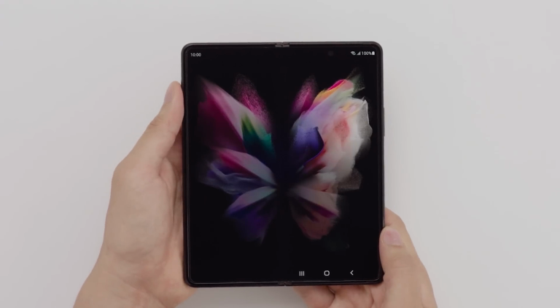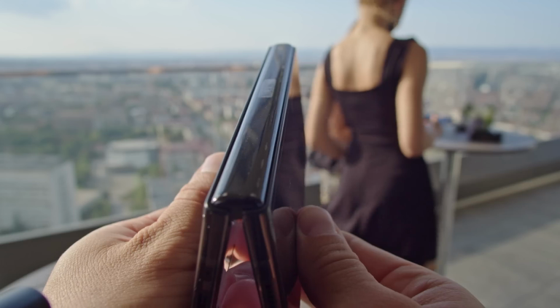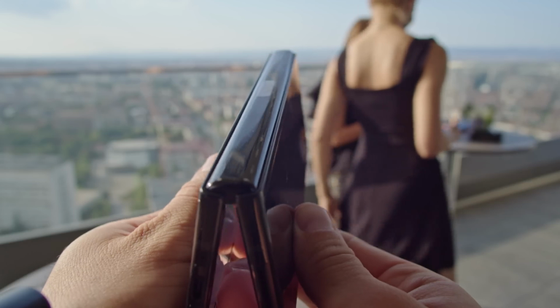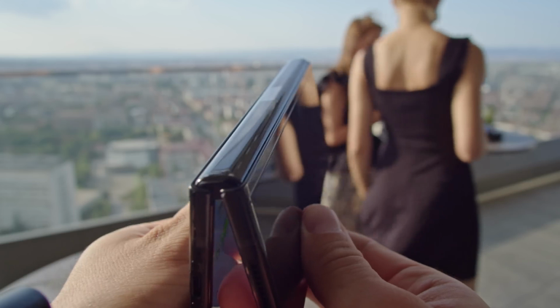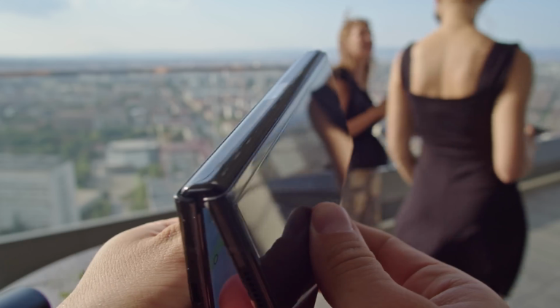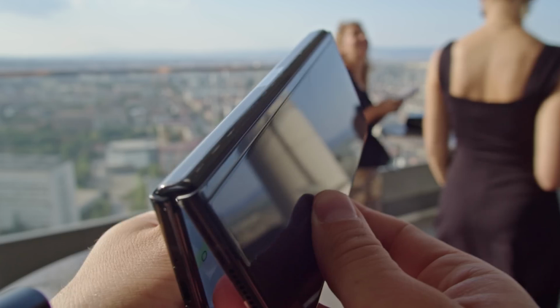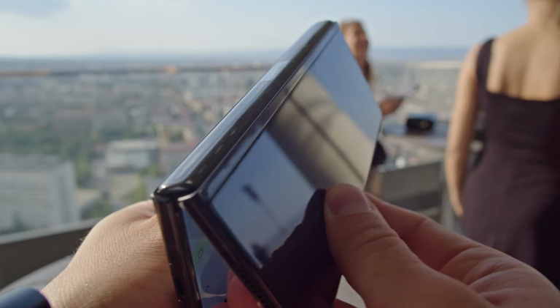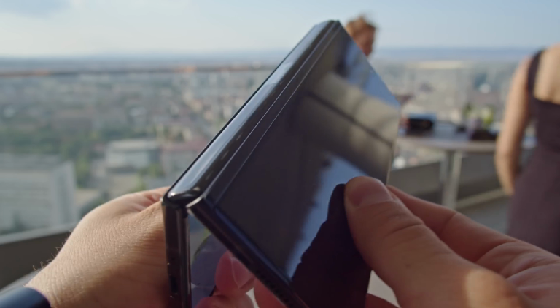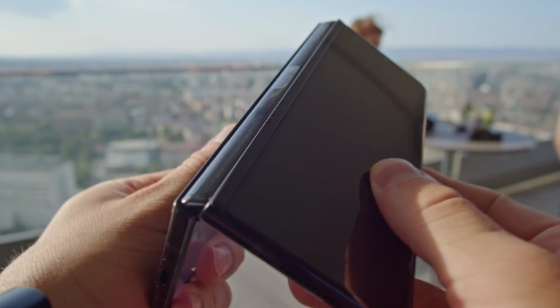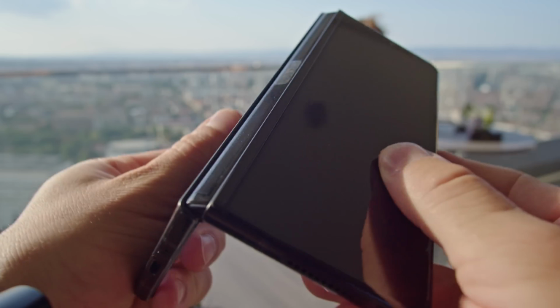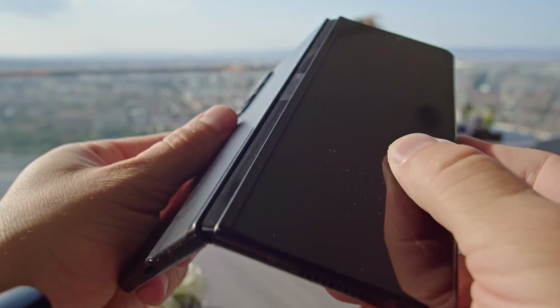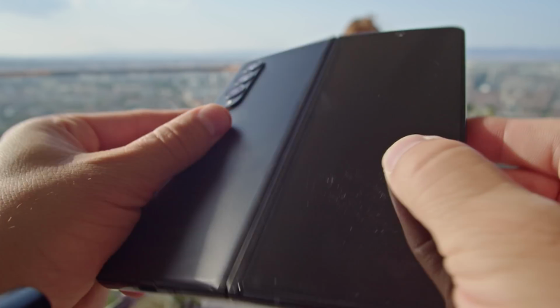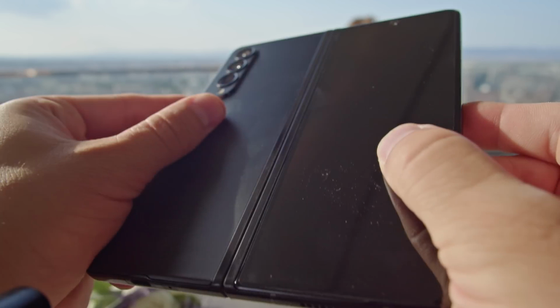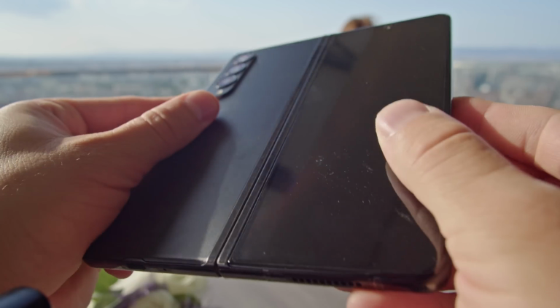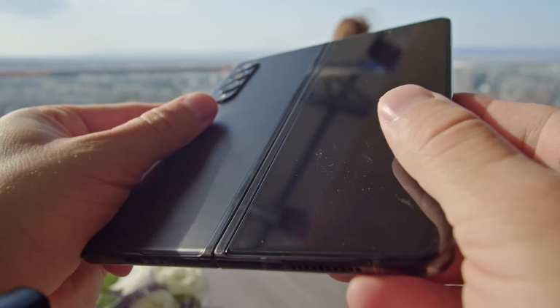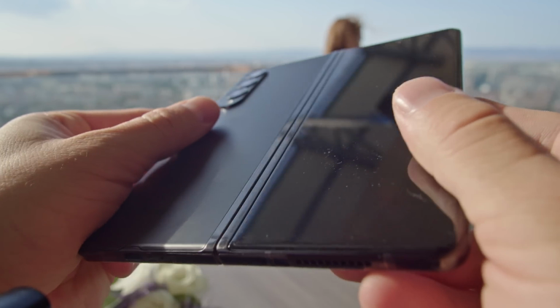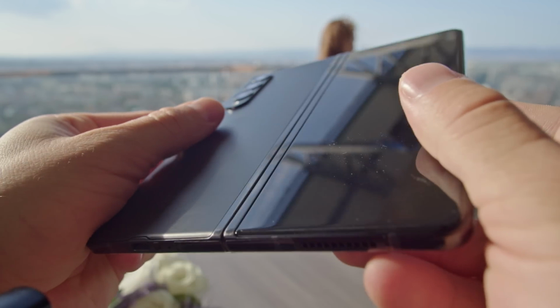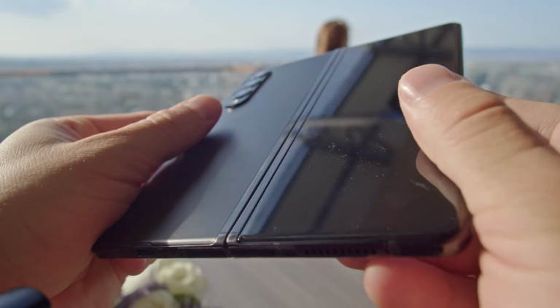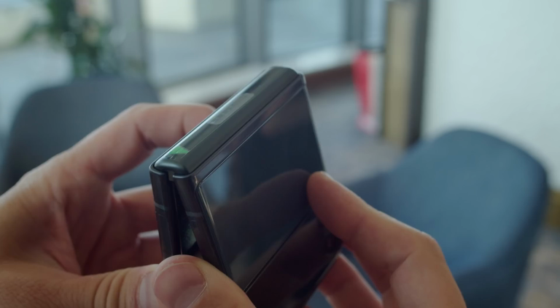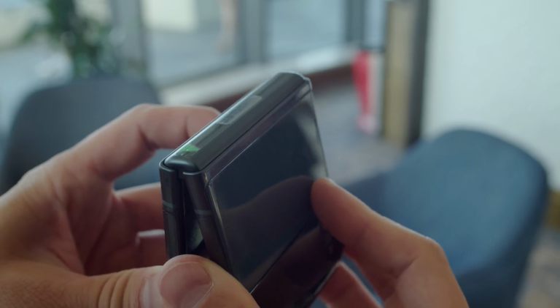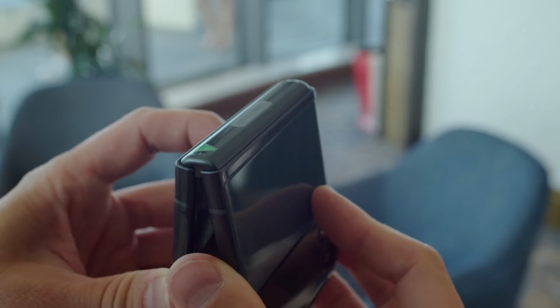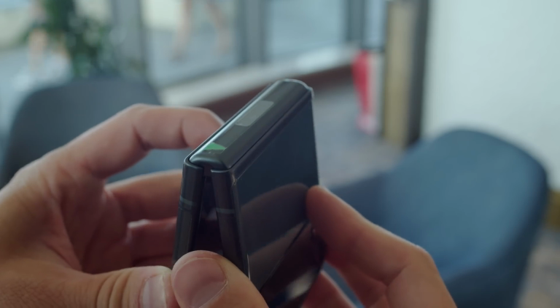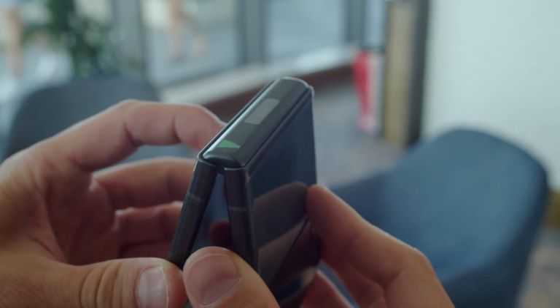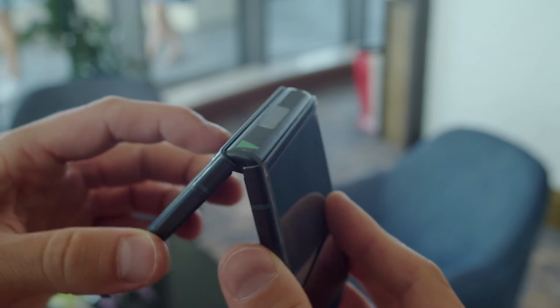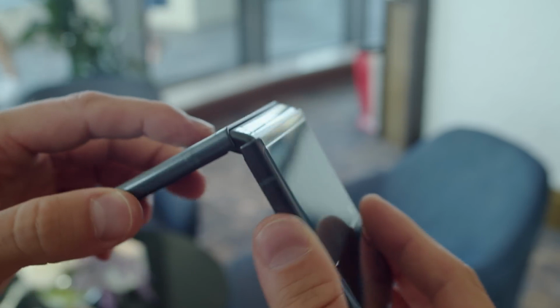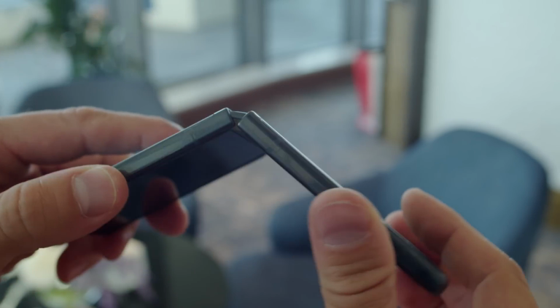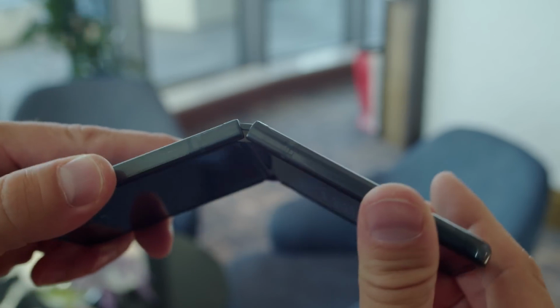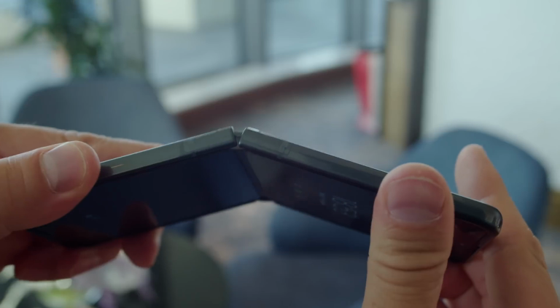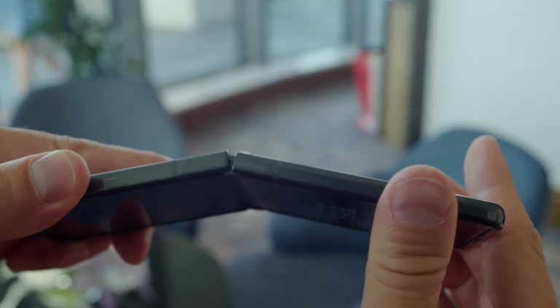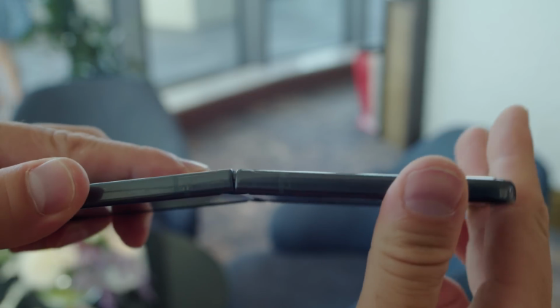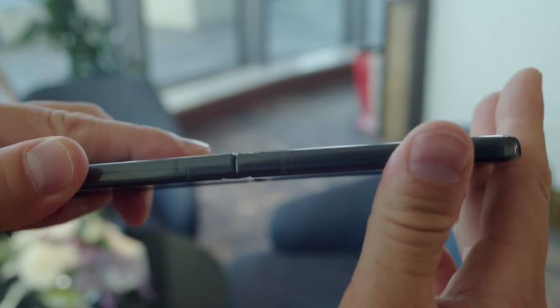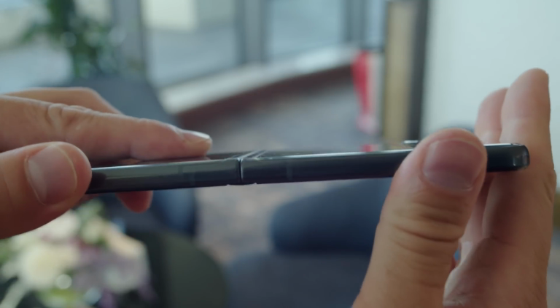And finally, the phone's metal frames and hinges are now made of something called armor aluminum, which is supposed to be both tougher and more lightweight.